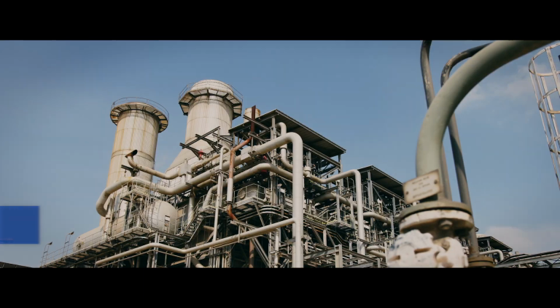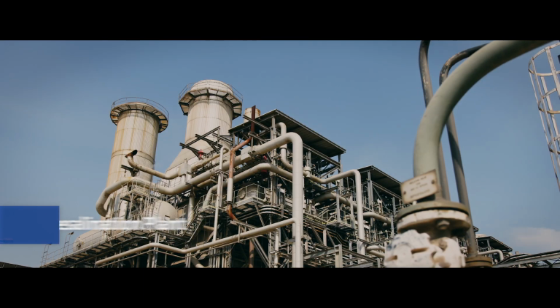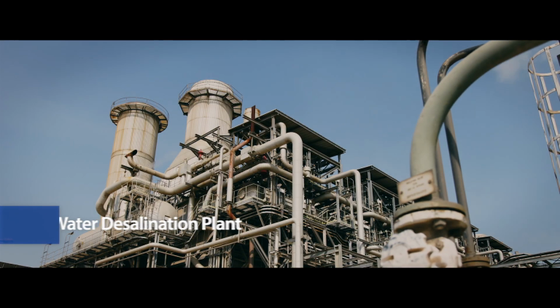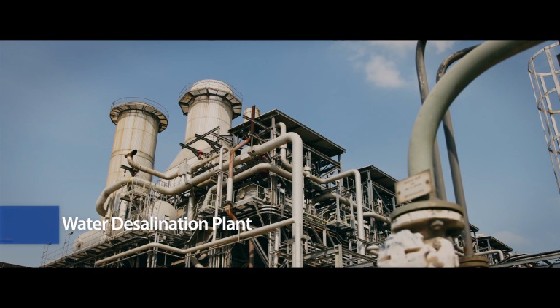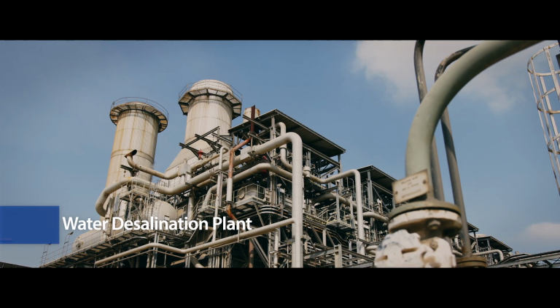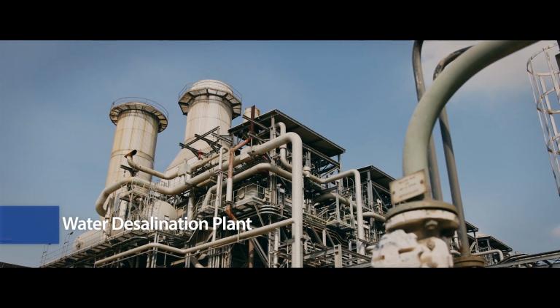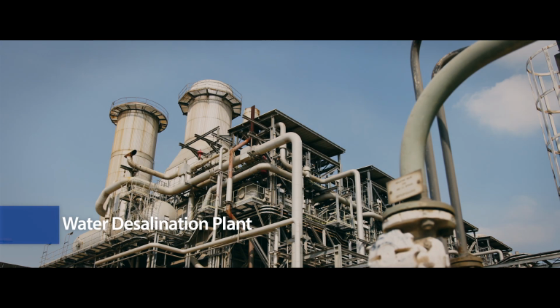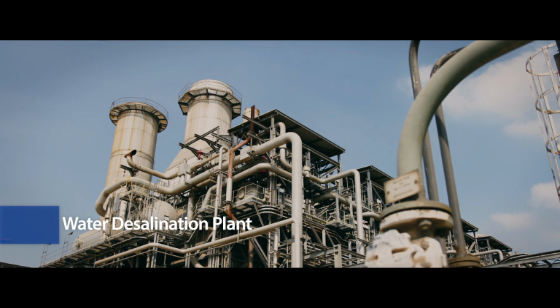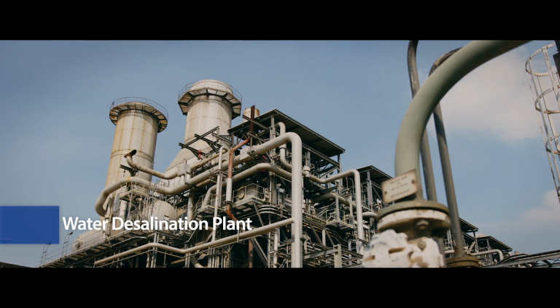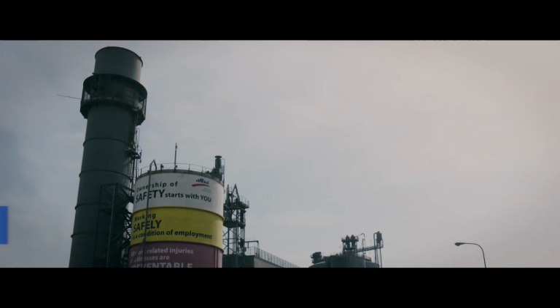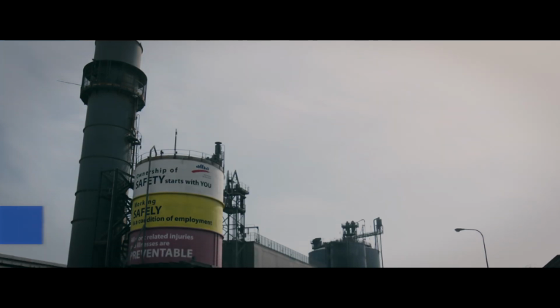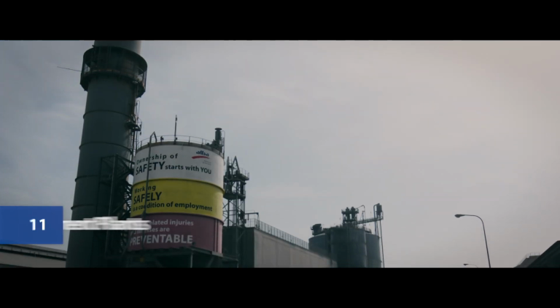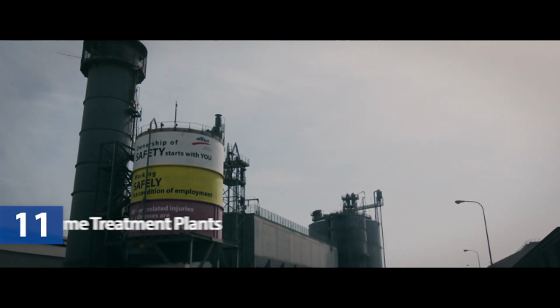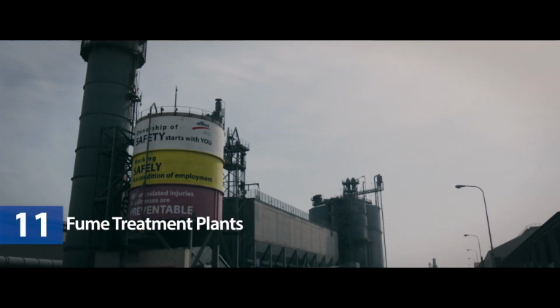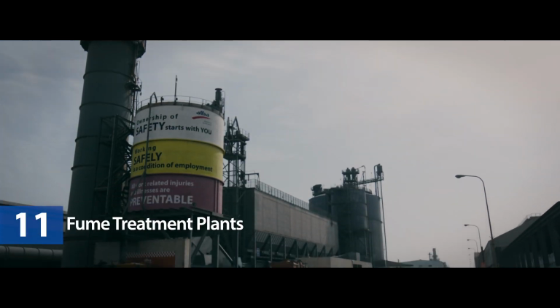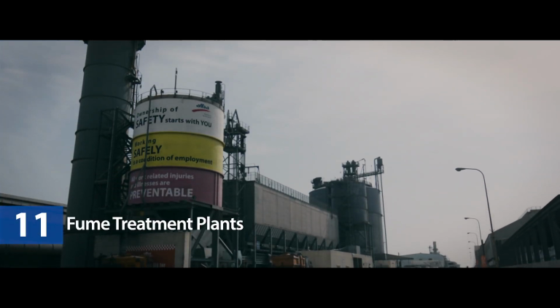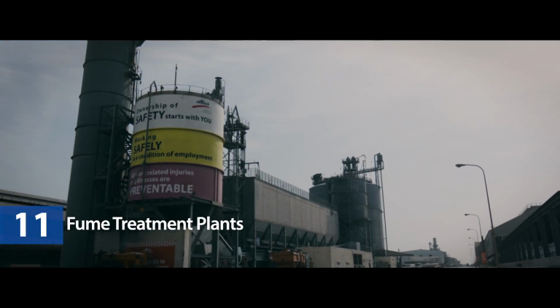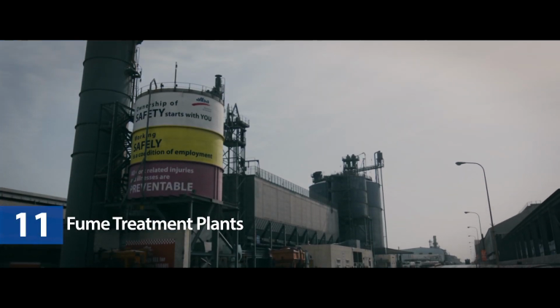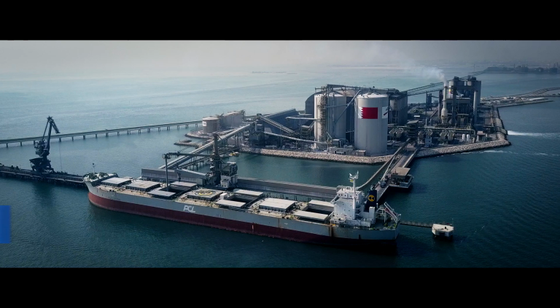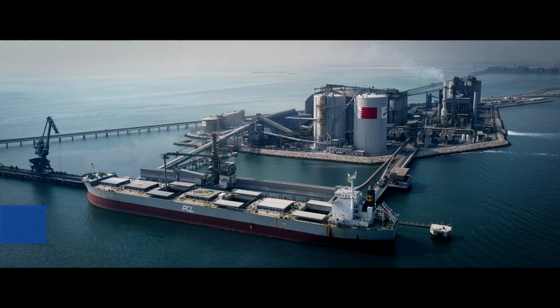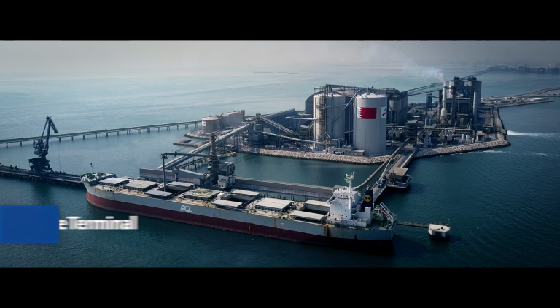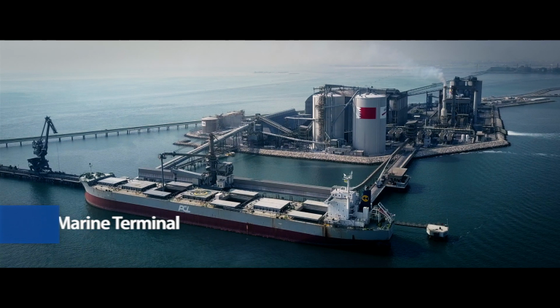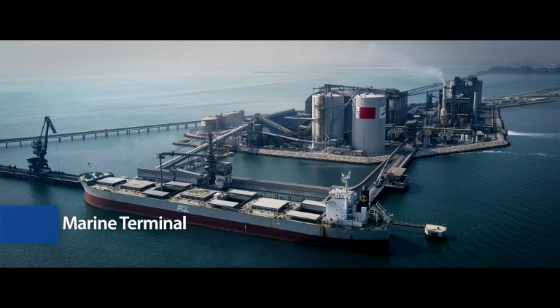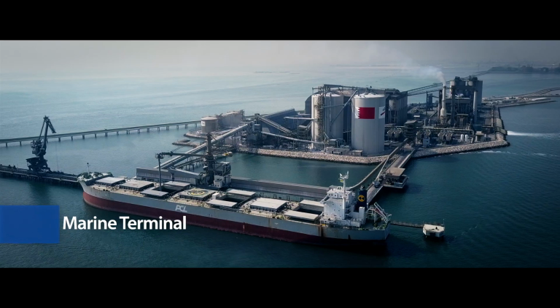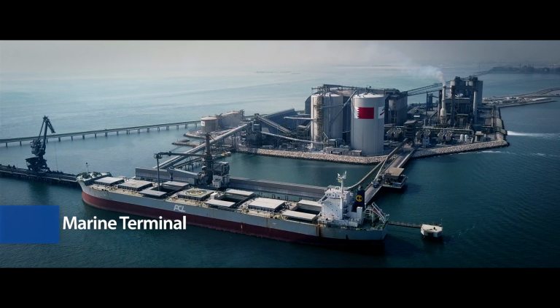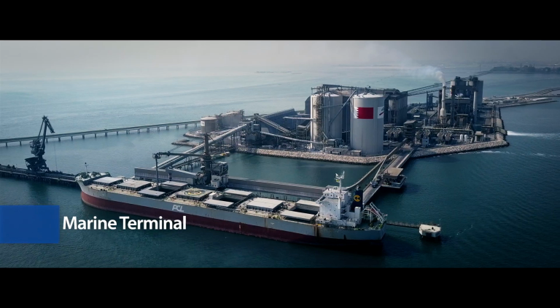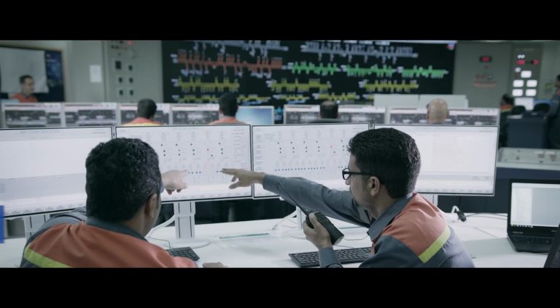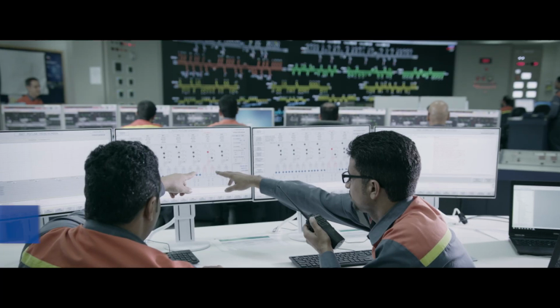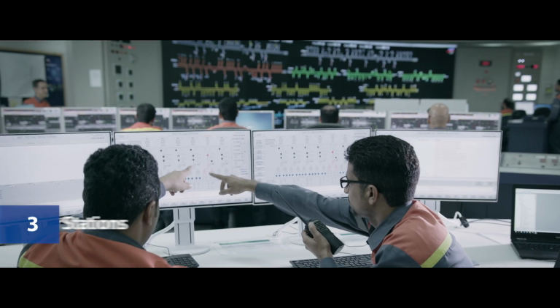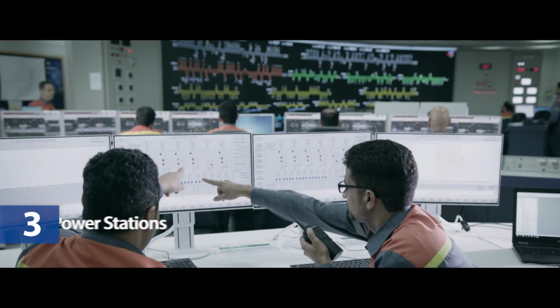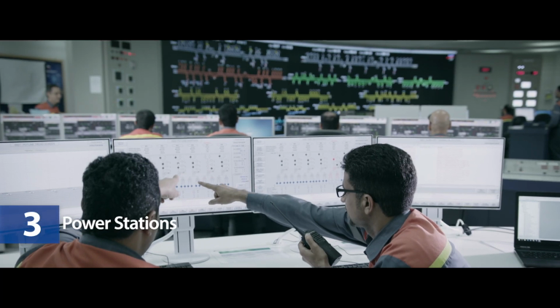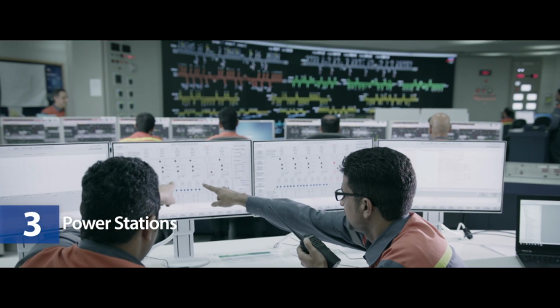a water desalination plant, 11 fume treatment plants, a marine terminal, and three power stations.